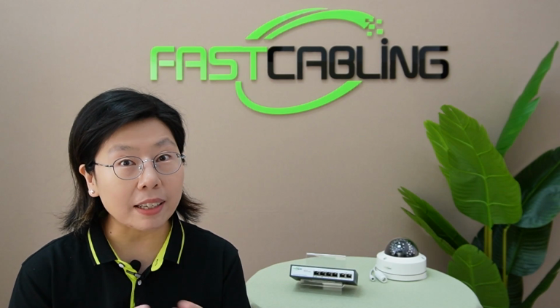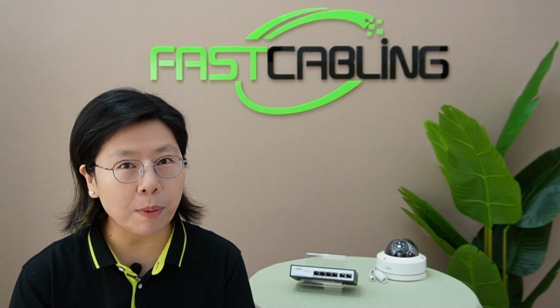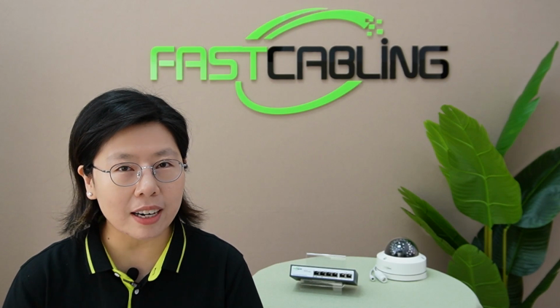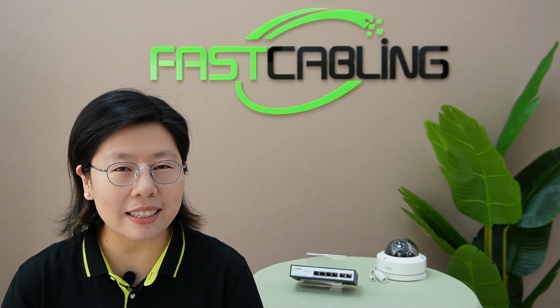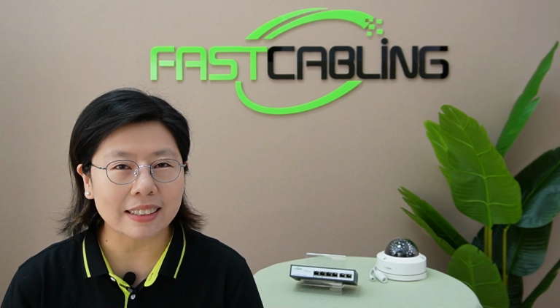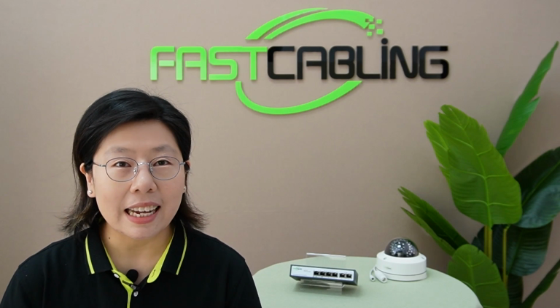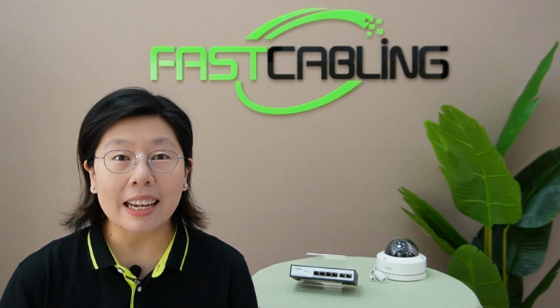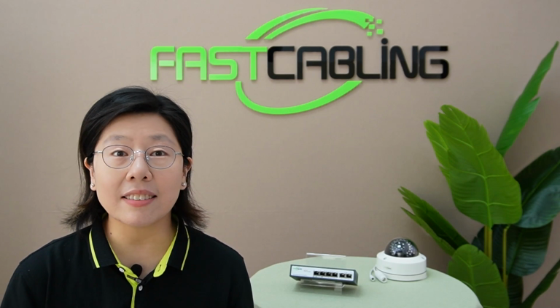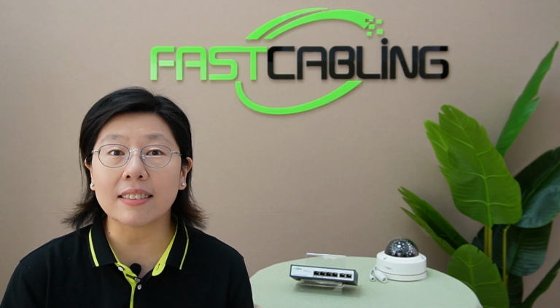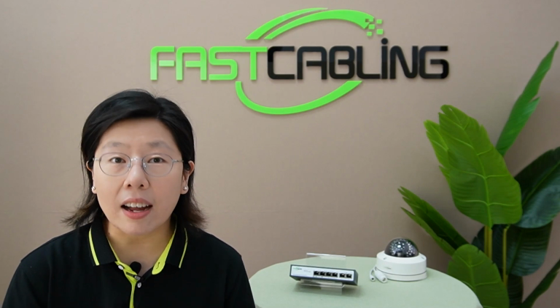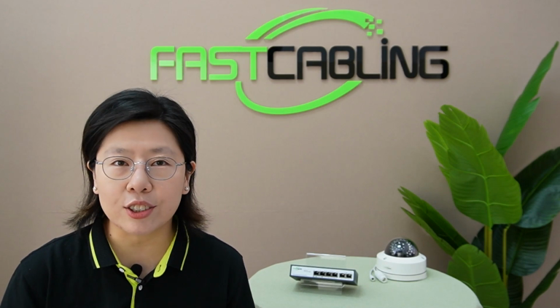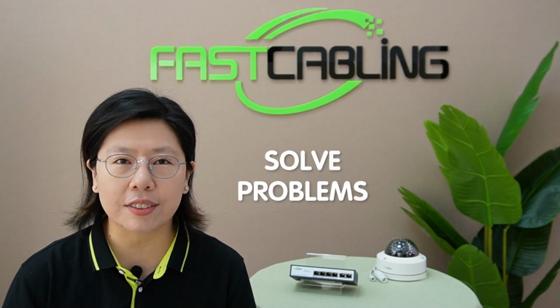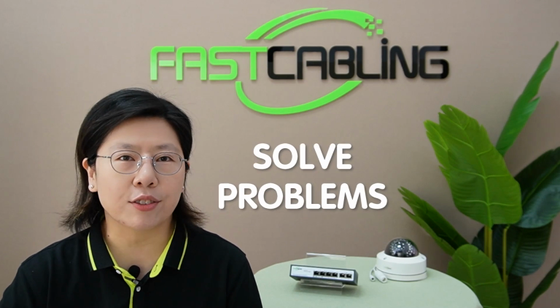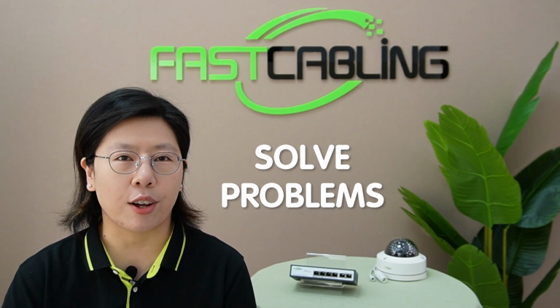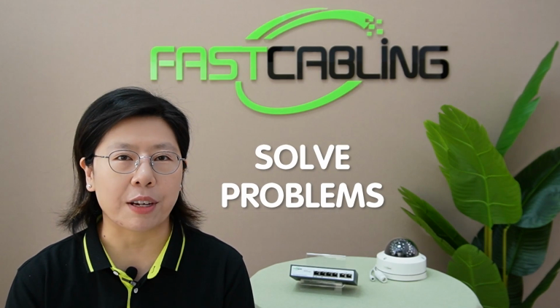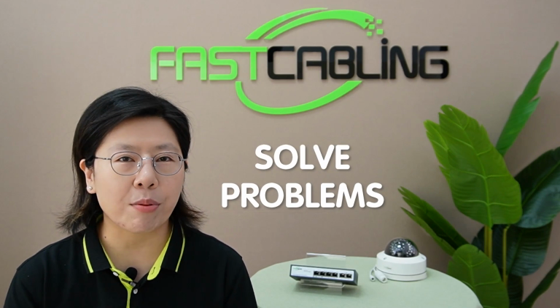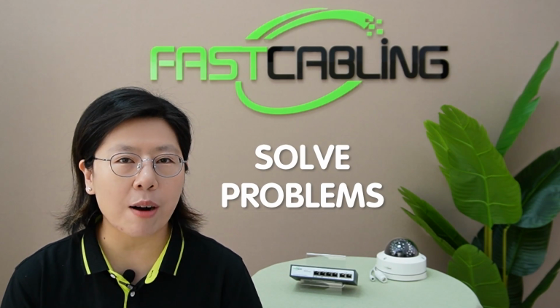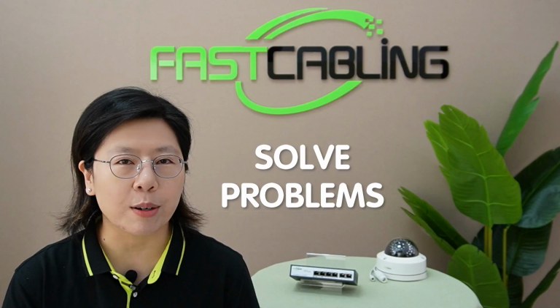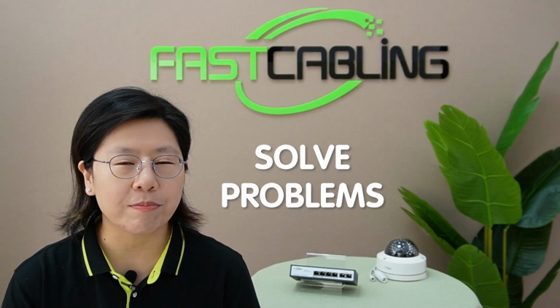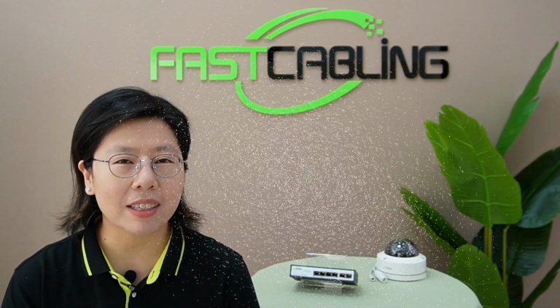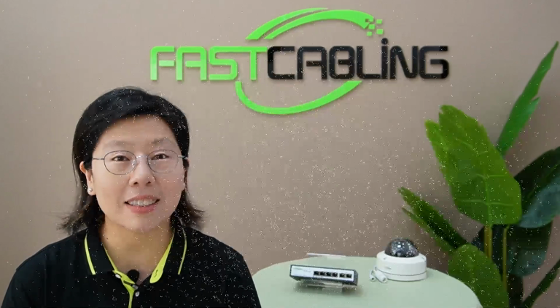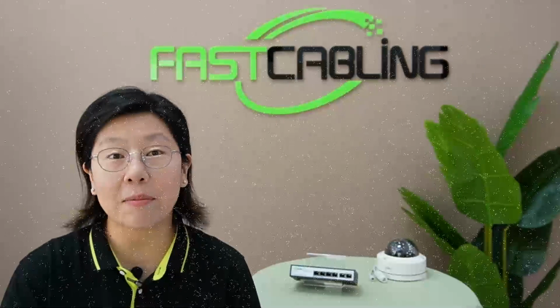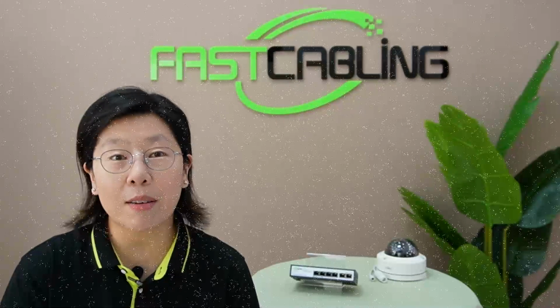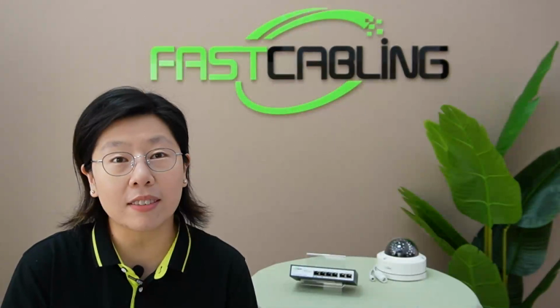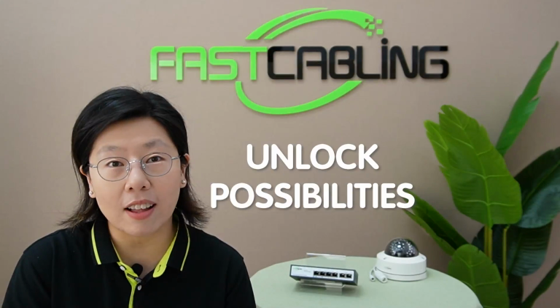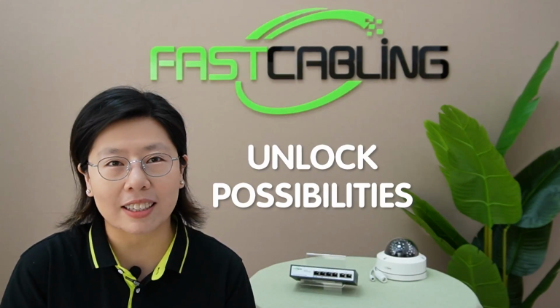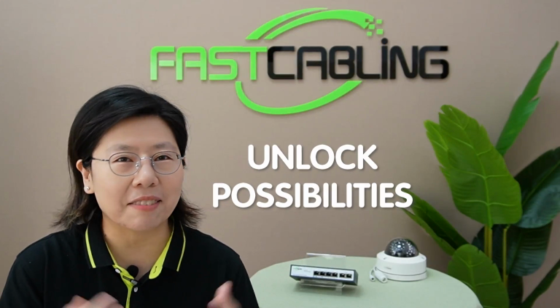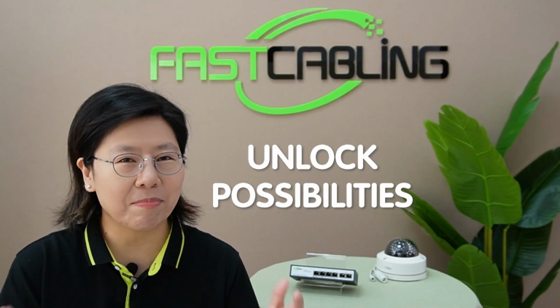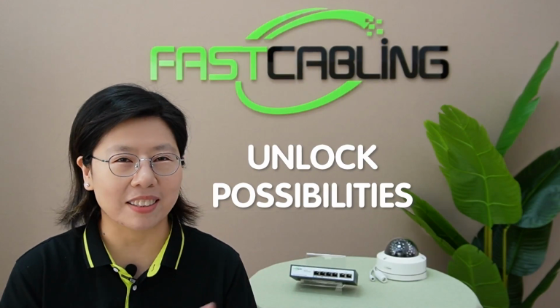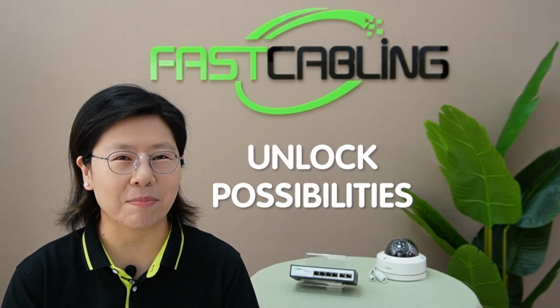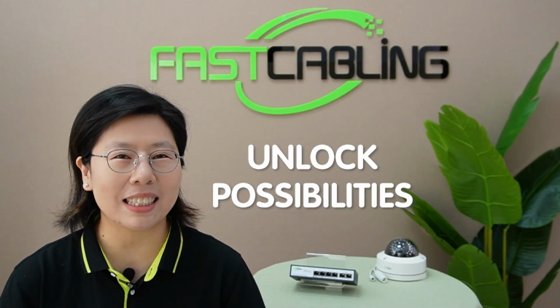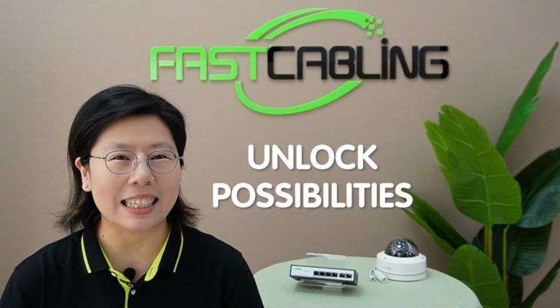The best part is, it's not just solving problems — it's about unlocking possibilities.